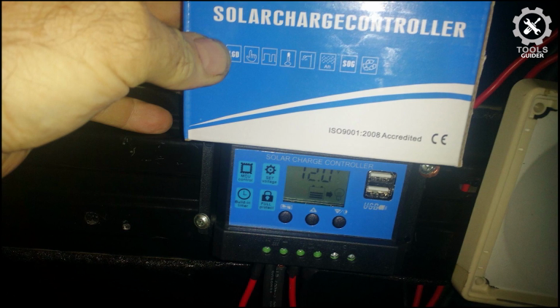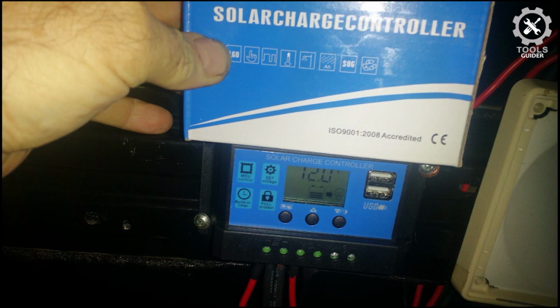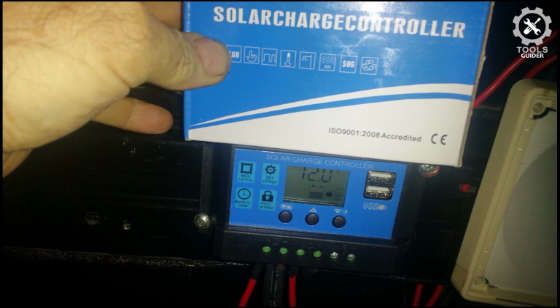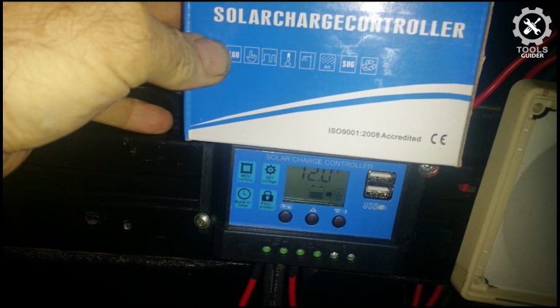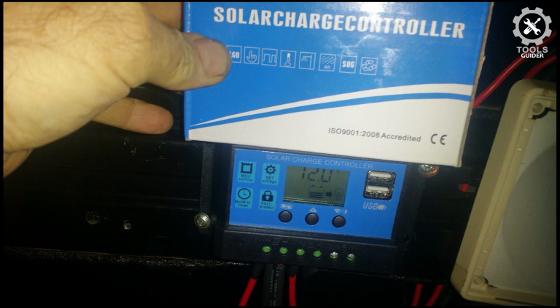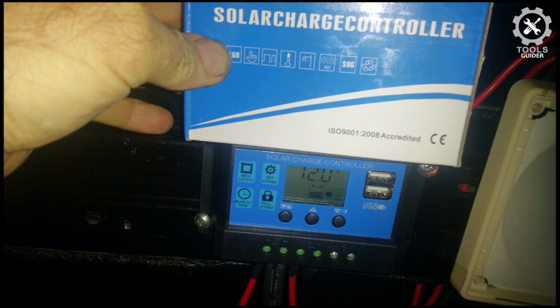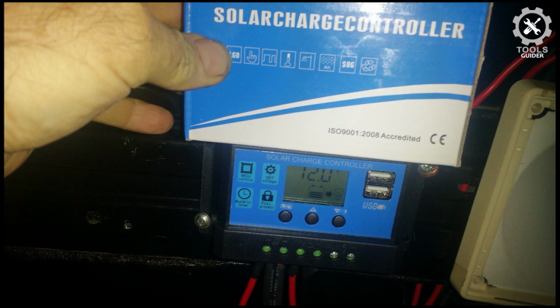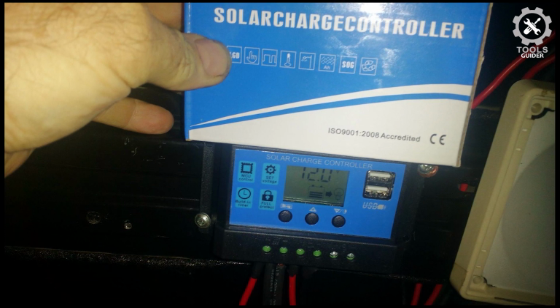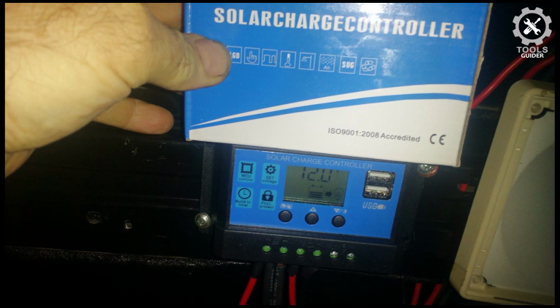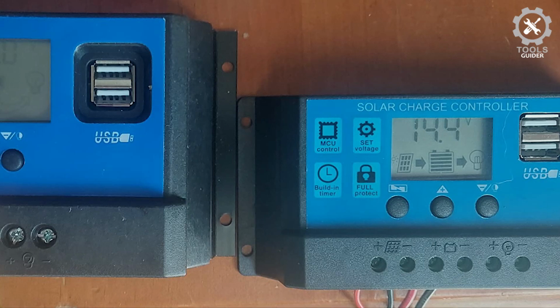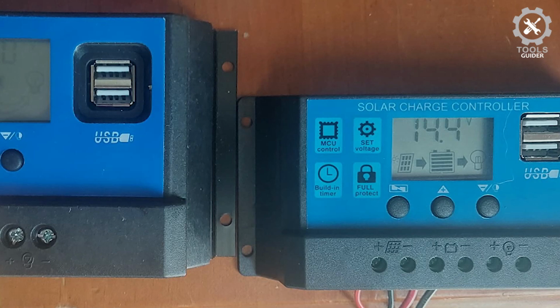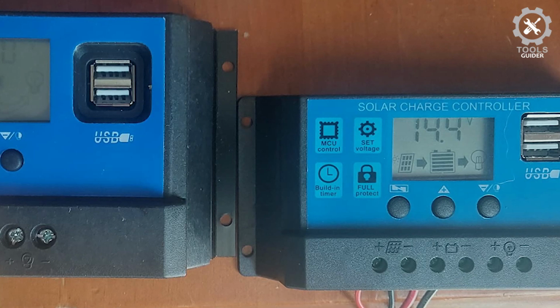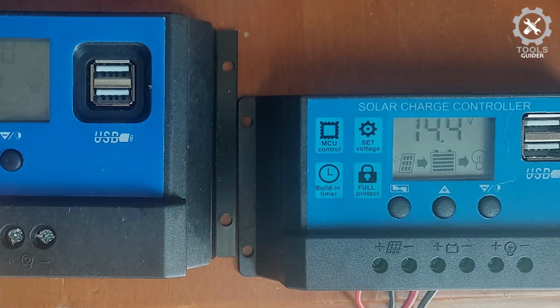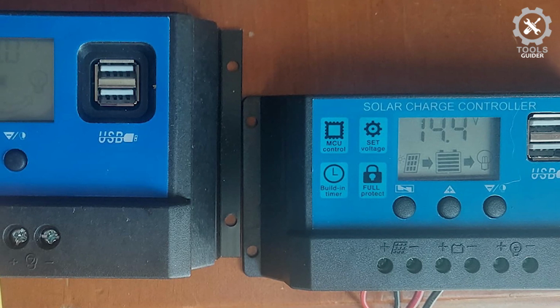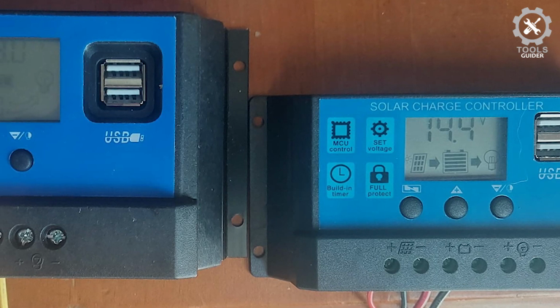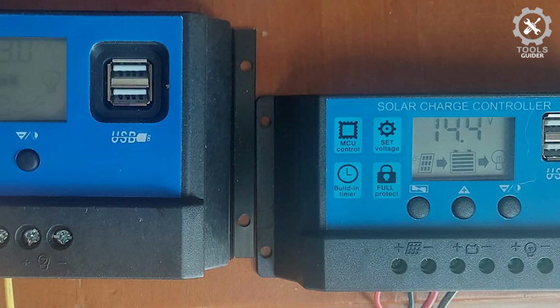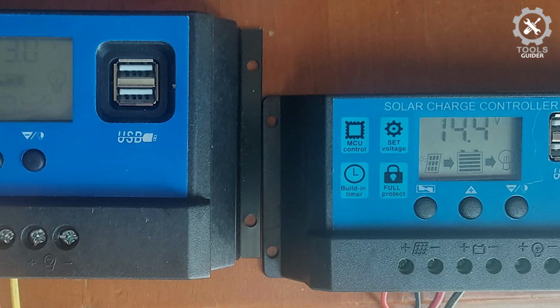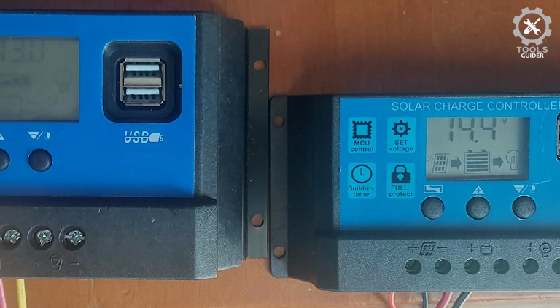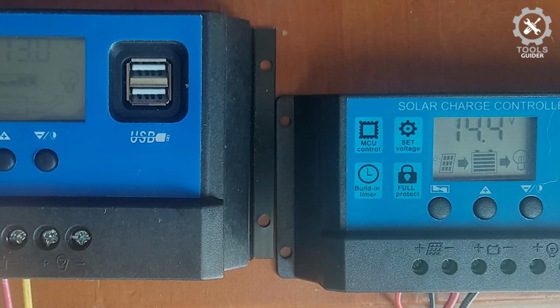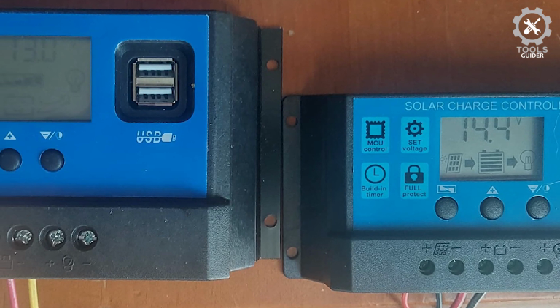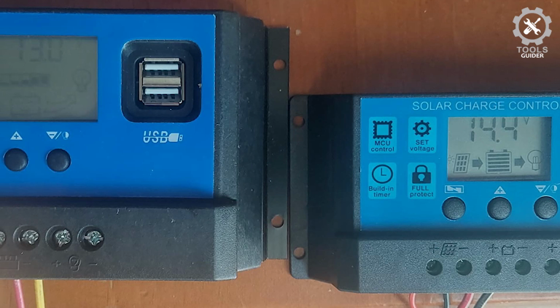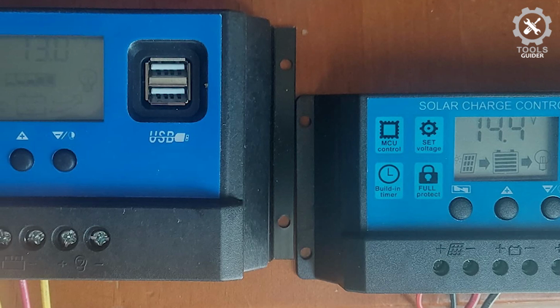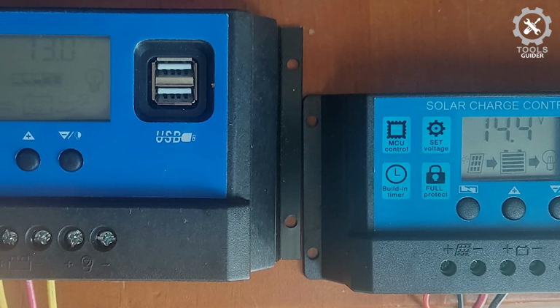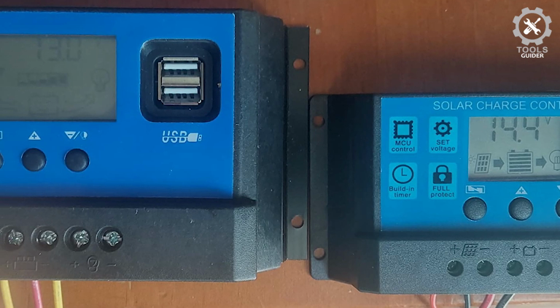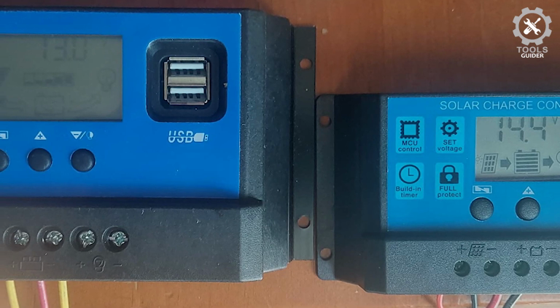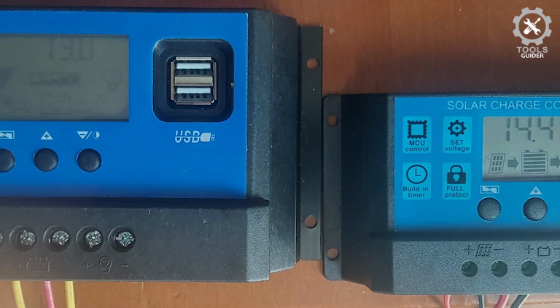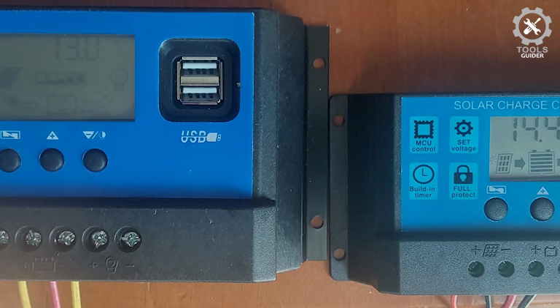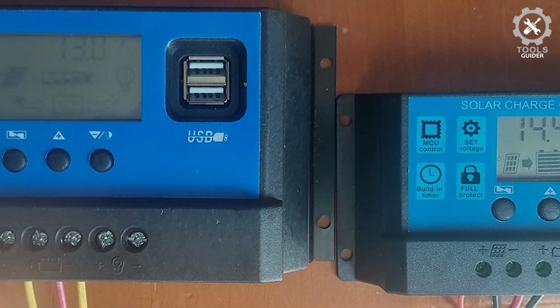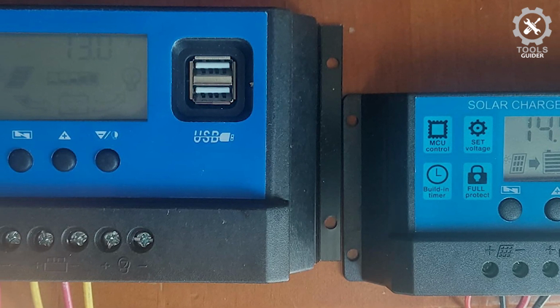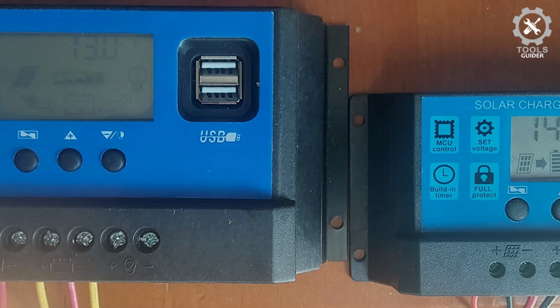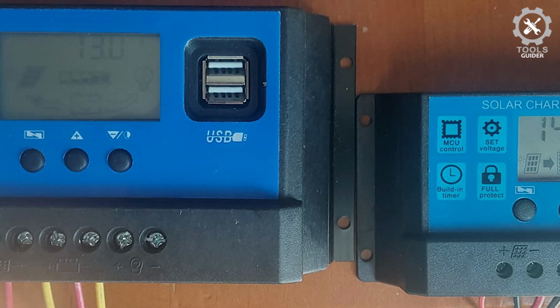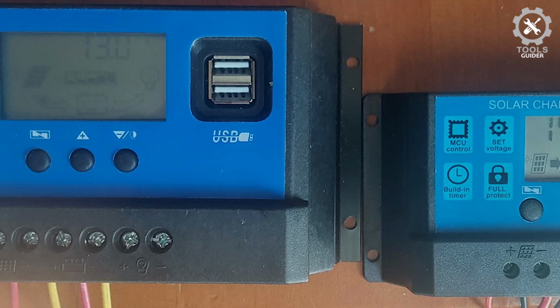This solar charge controller is fit for lead acid batteries with multiple load timers. The load should be DC. Once the battery voltage drops below 8V, the solar controller will turn off automatically.